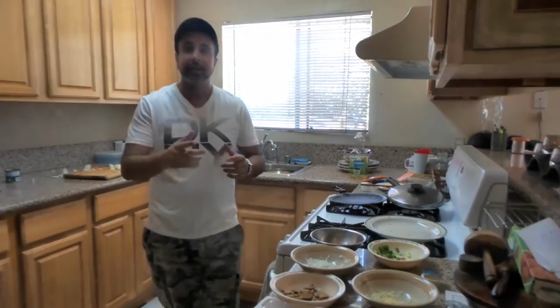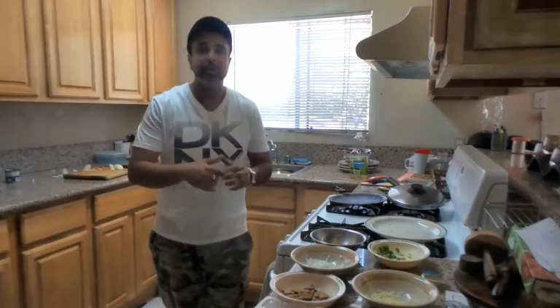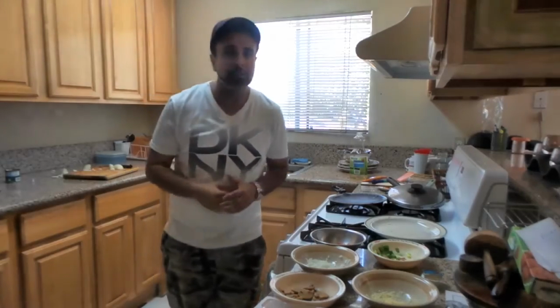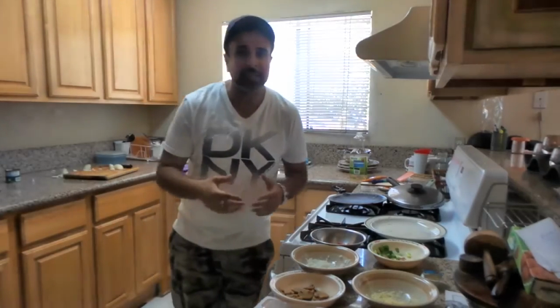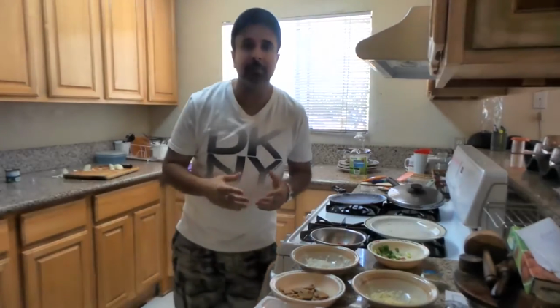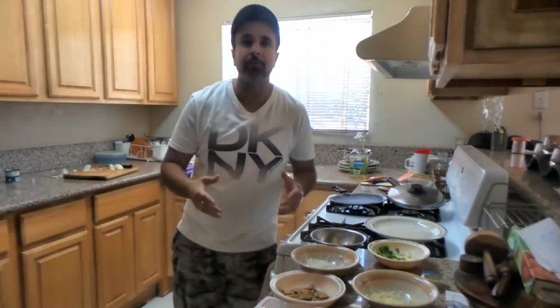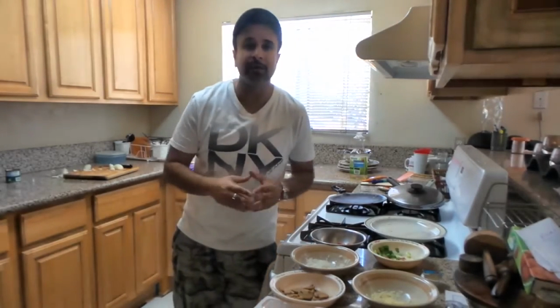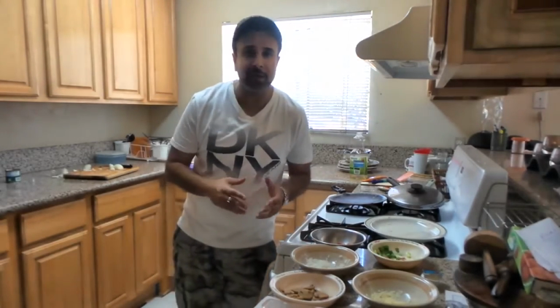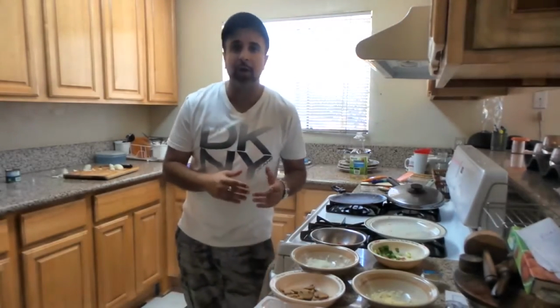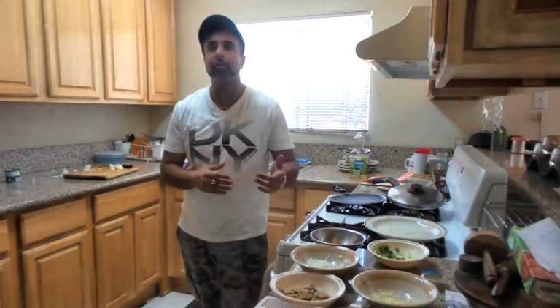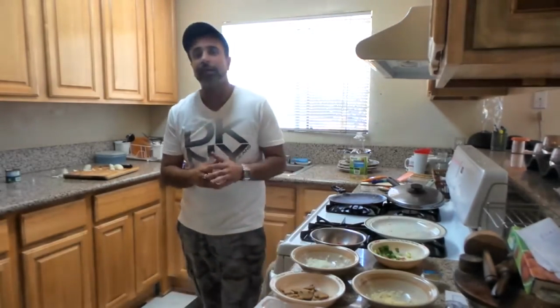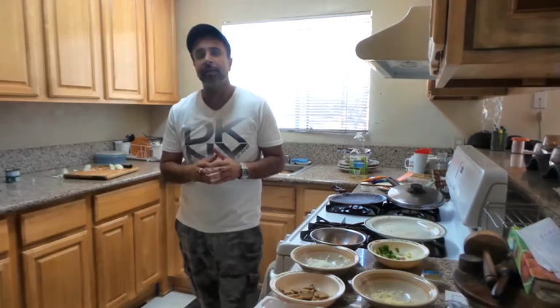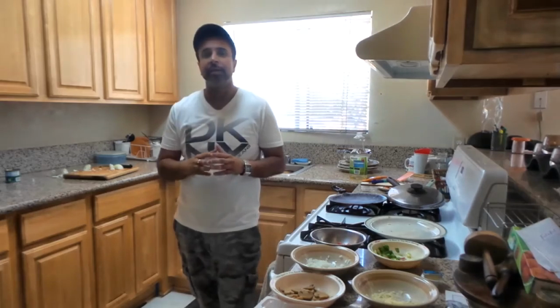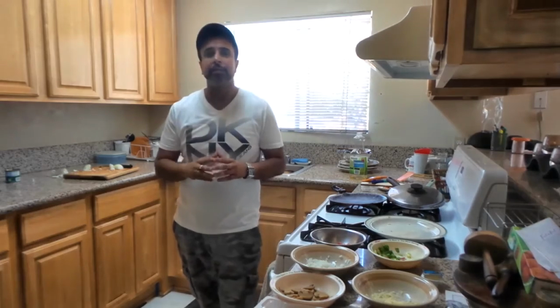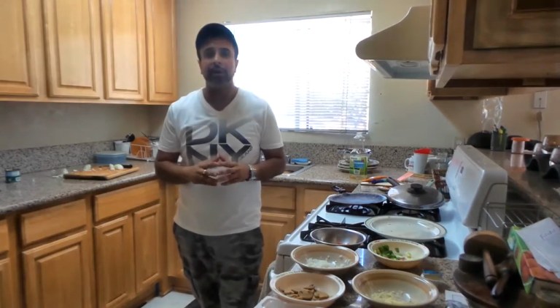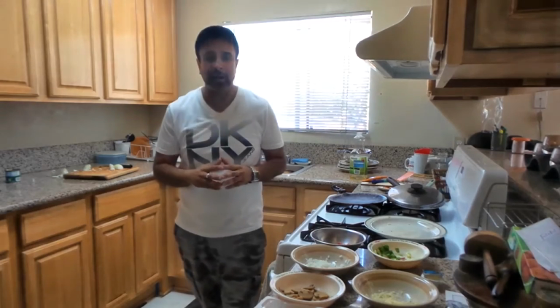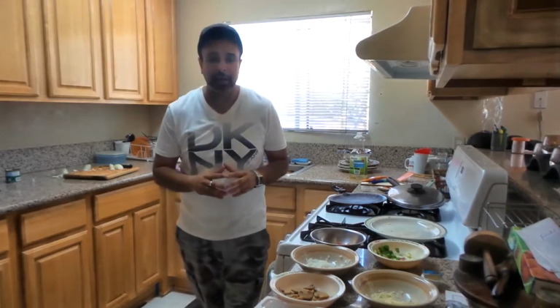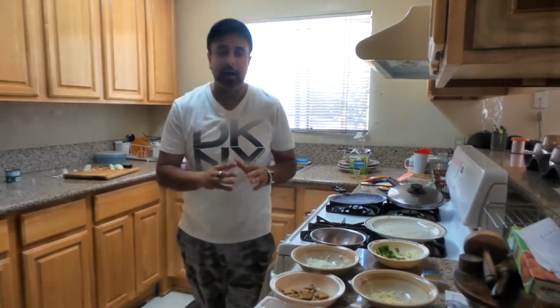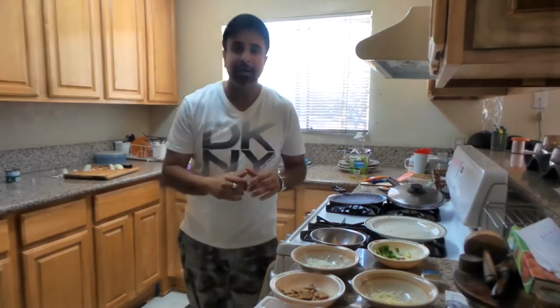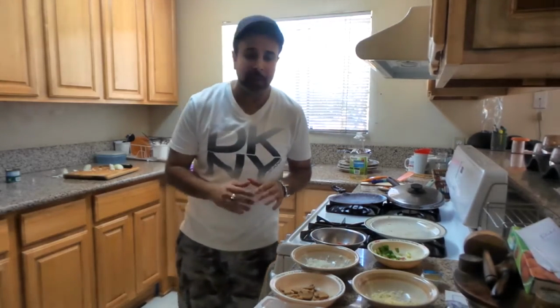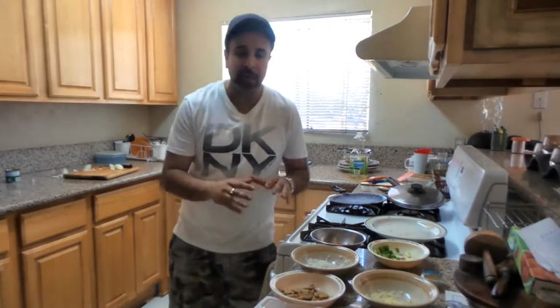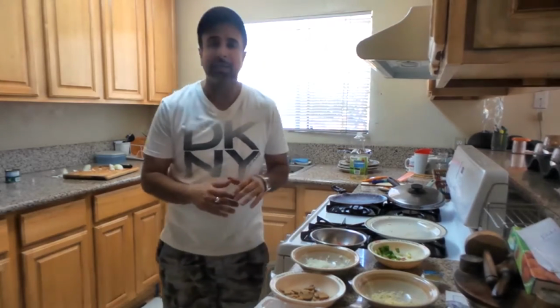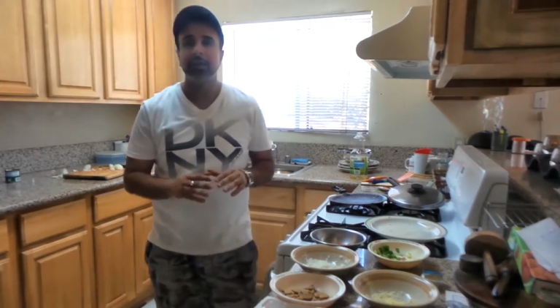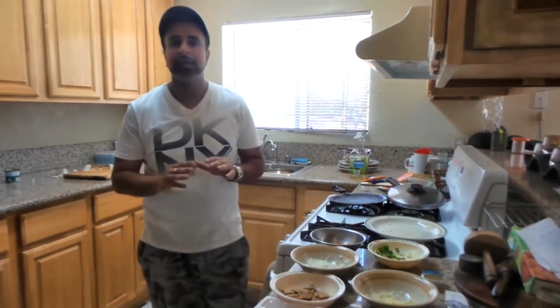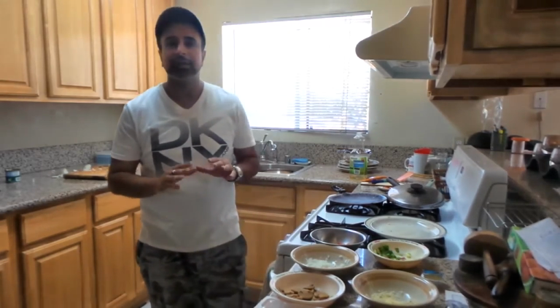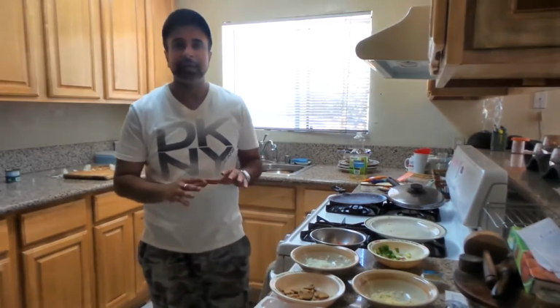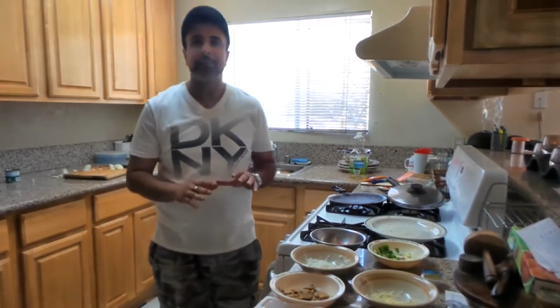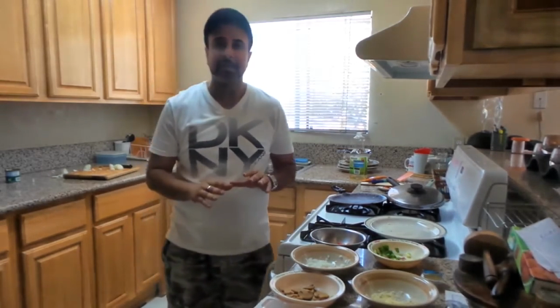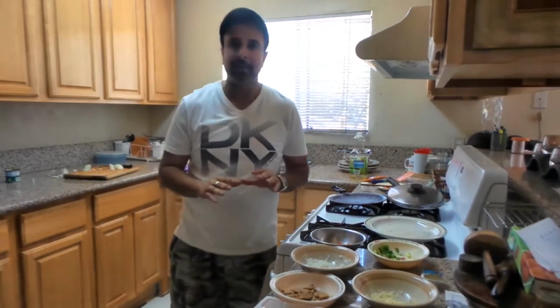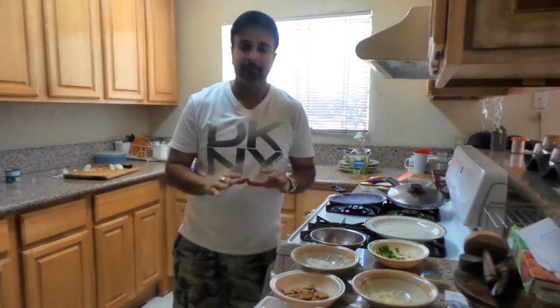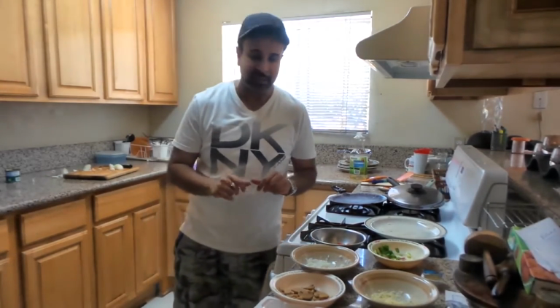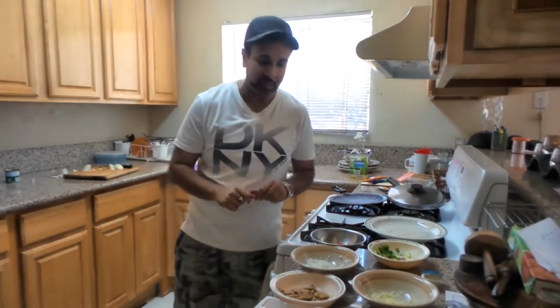Hey YouTube, how are you? I am Manny V and you guys are watching It's Power Your Mind. Today we will make Green Onion Pancake Pizza.